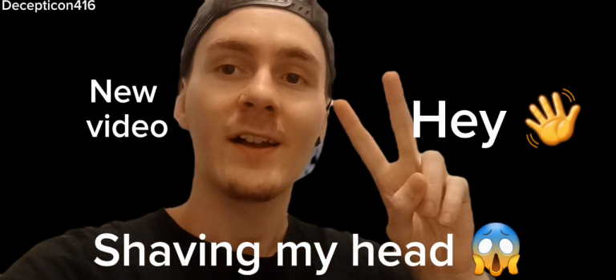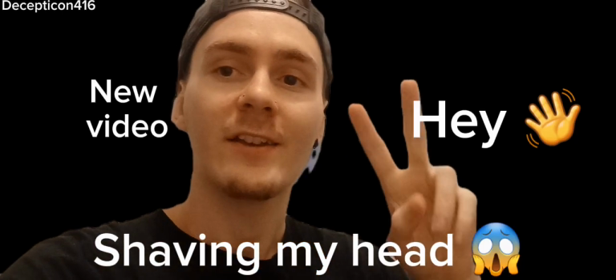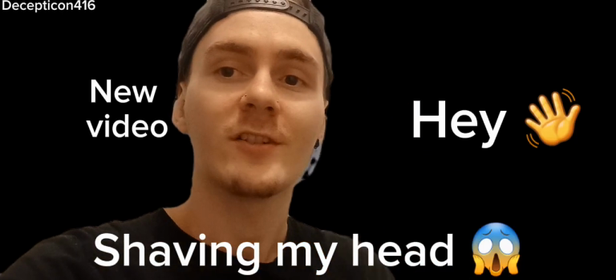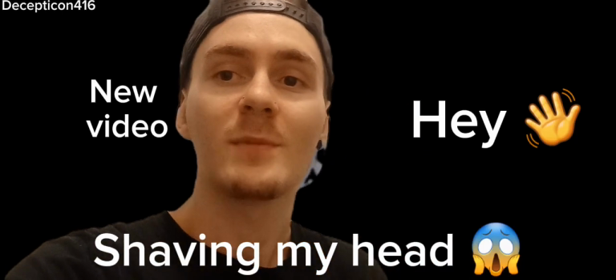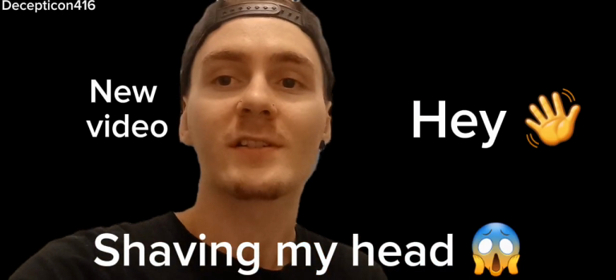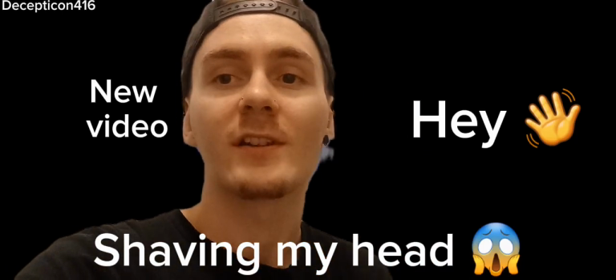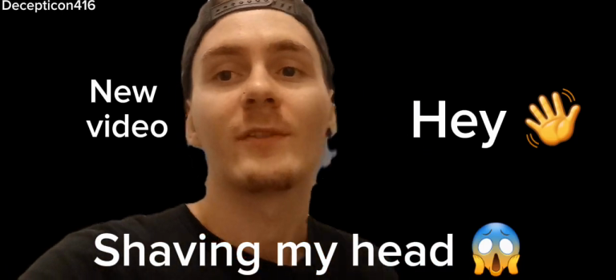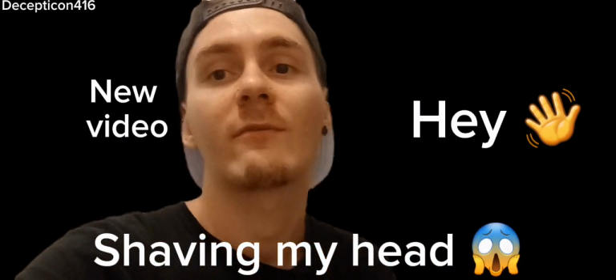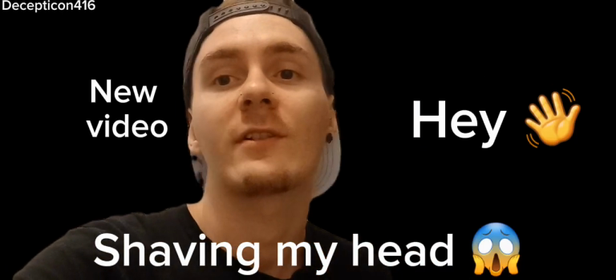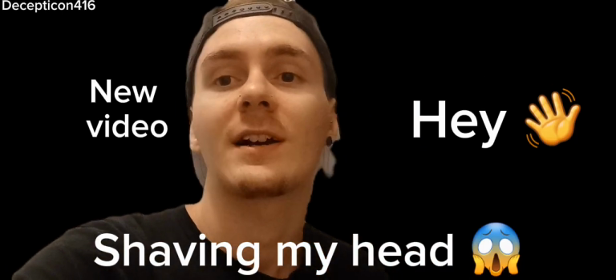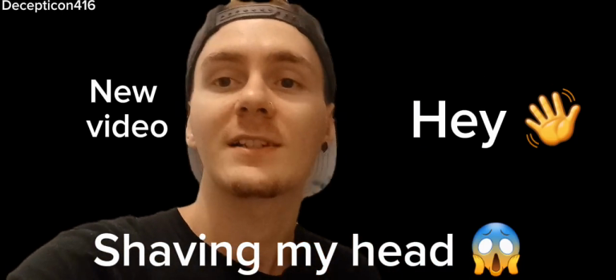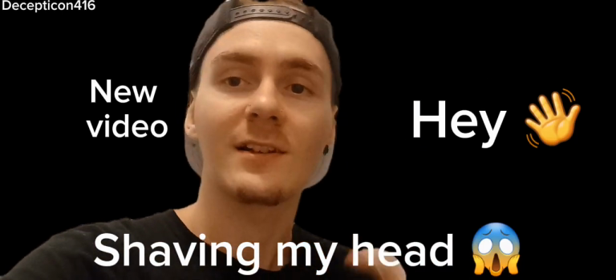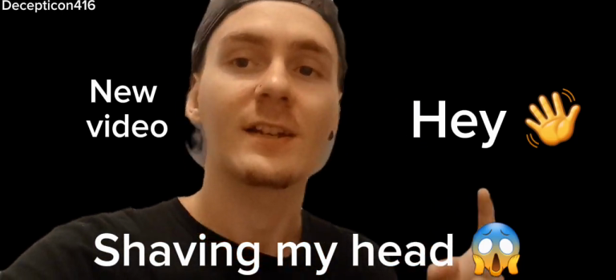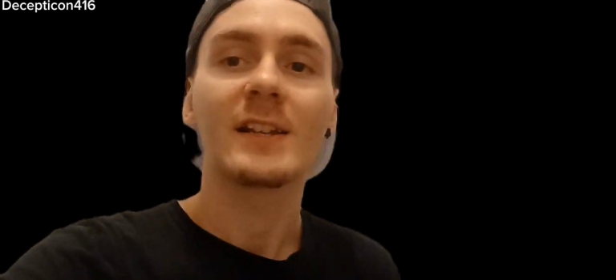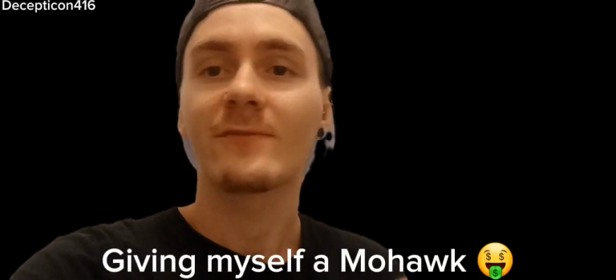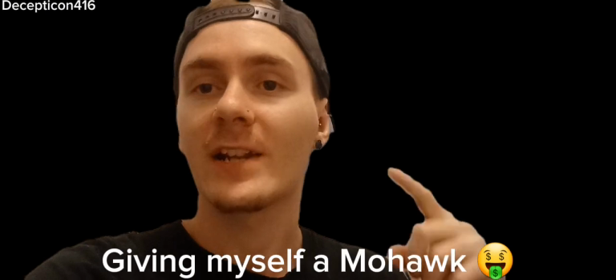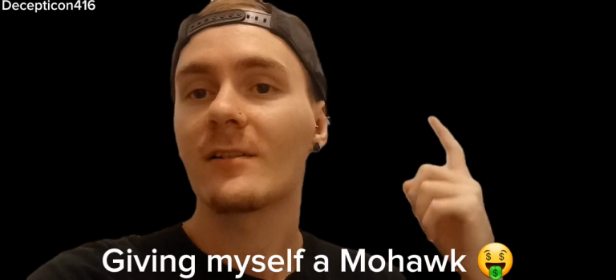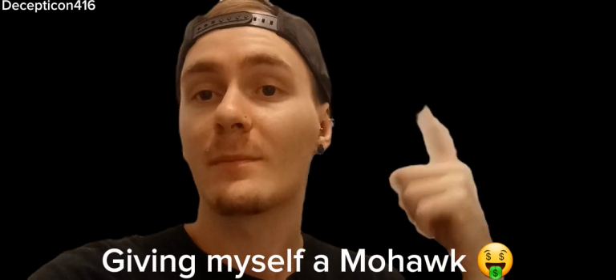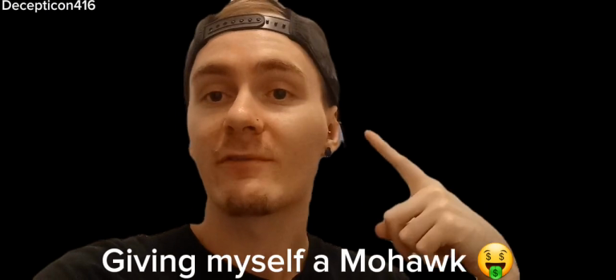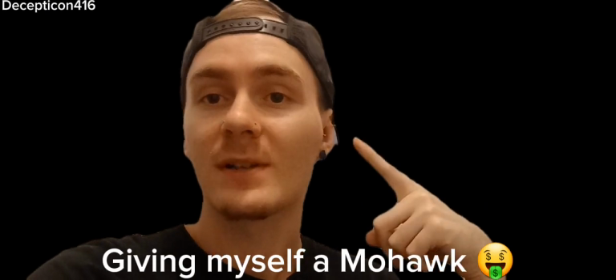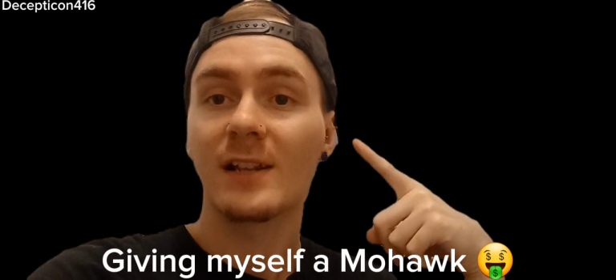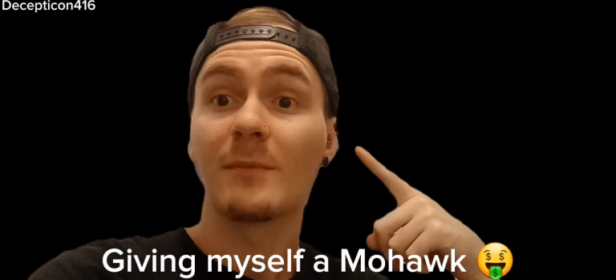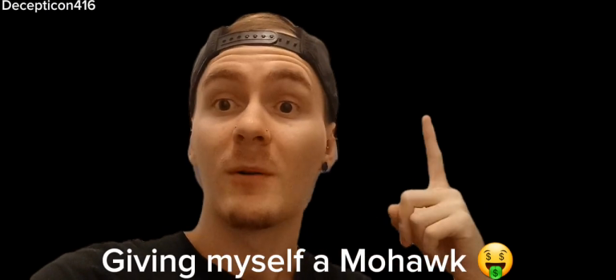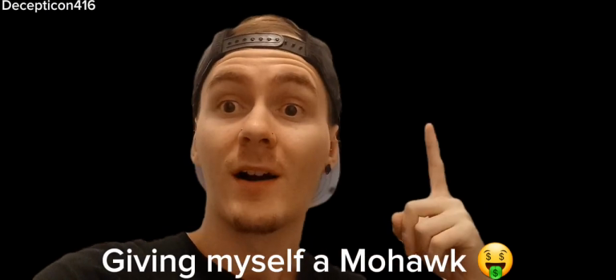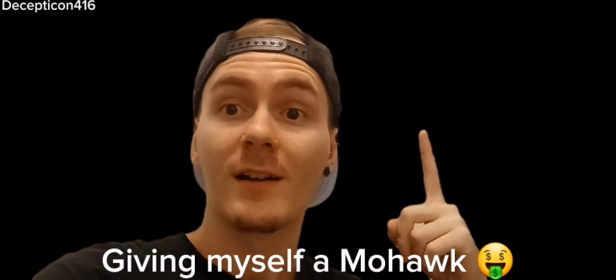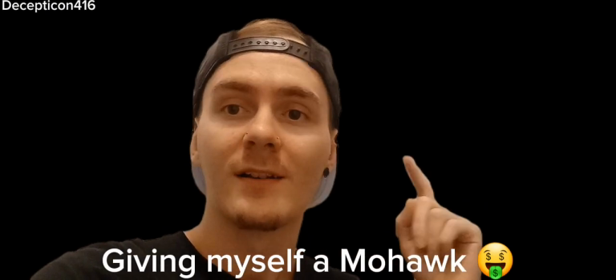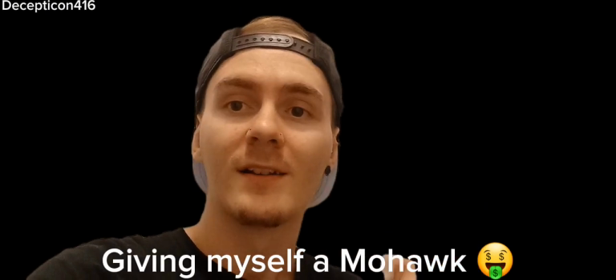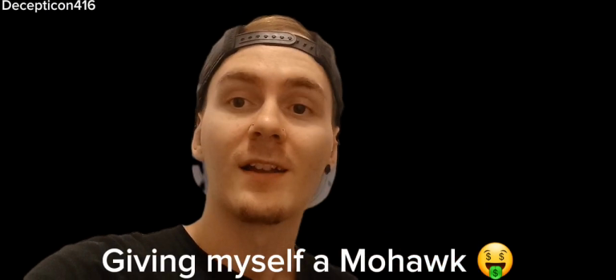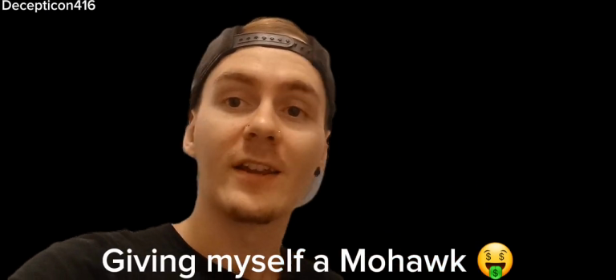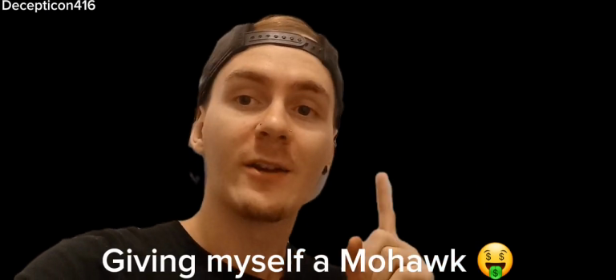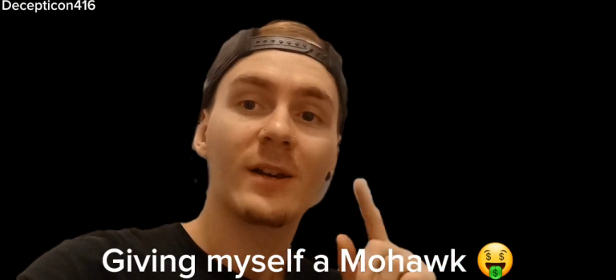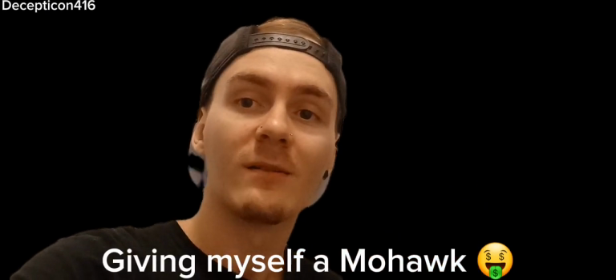Hey YouTube! Here's another video for you guys. On today's video, I'm giving myself a mohawk. Here we go.